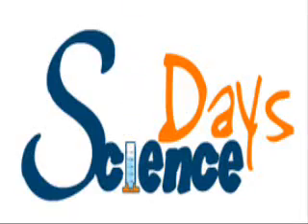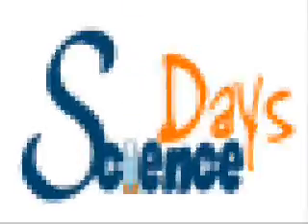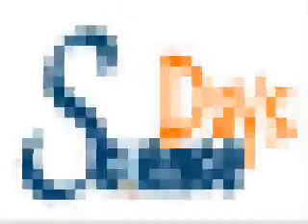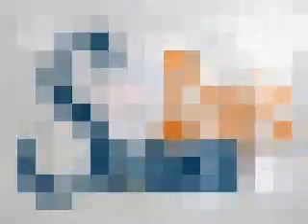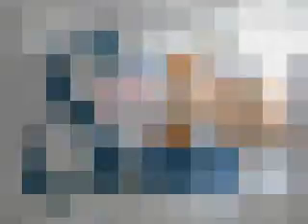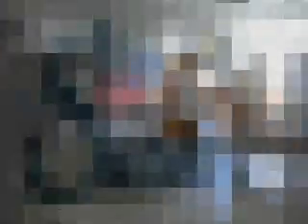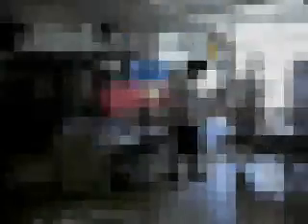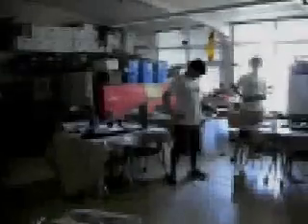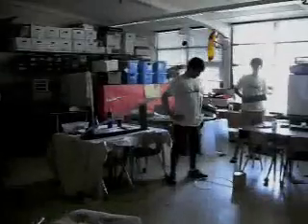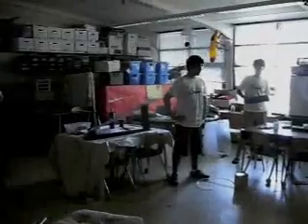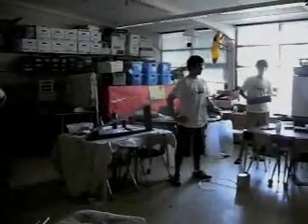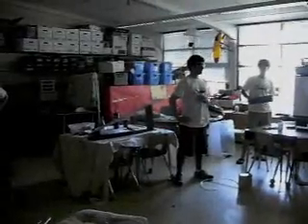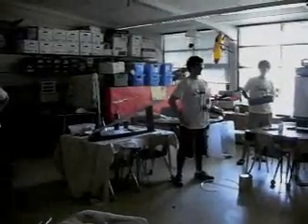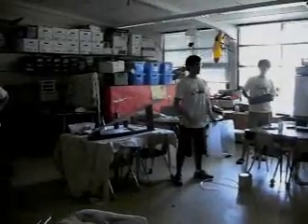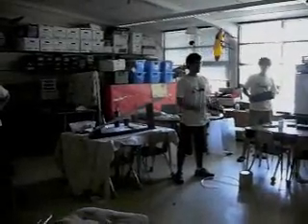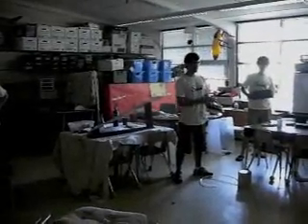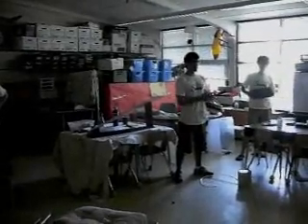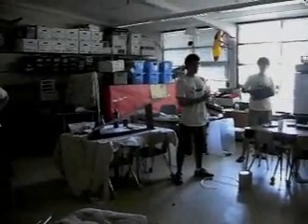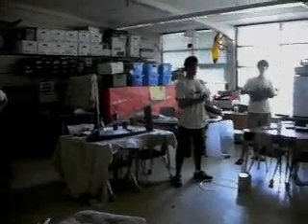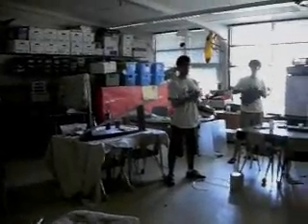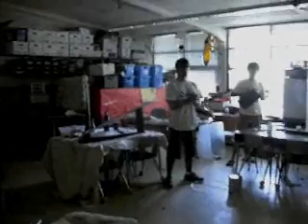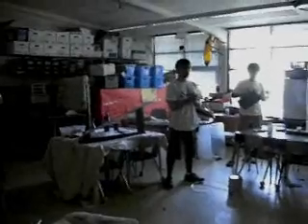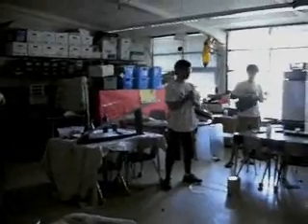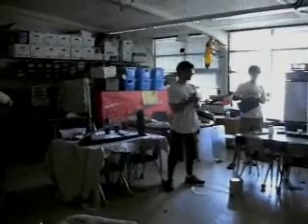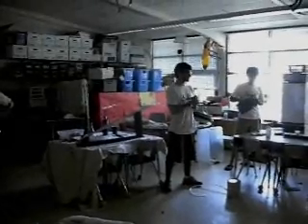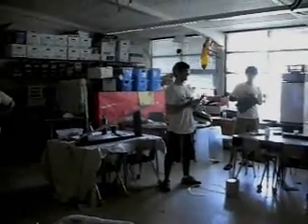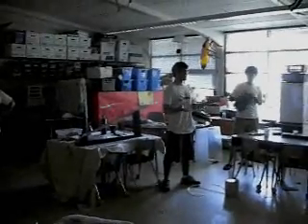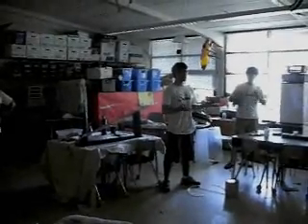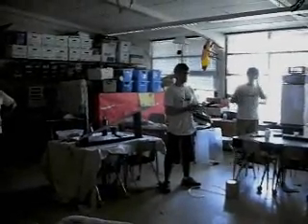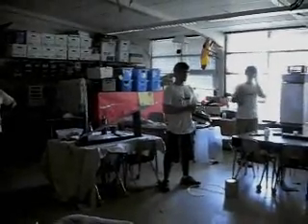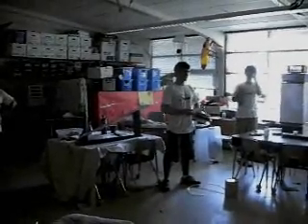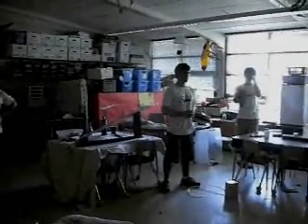My name is Ryan, and I'm here with Science Days, and we're going to do some pretty cool science demonstrations for you guys.